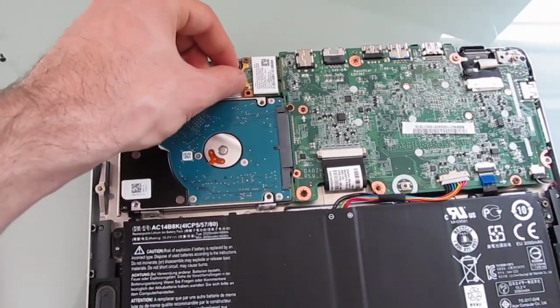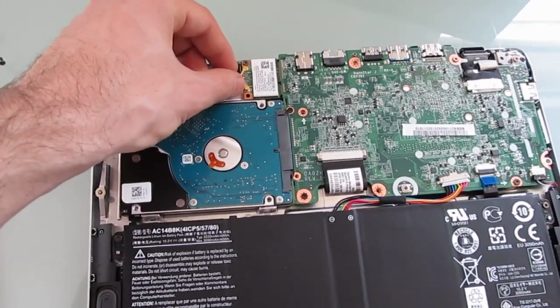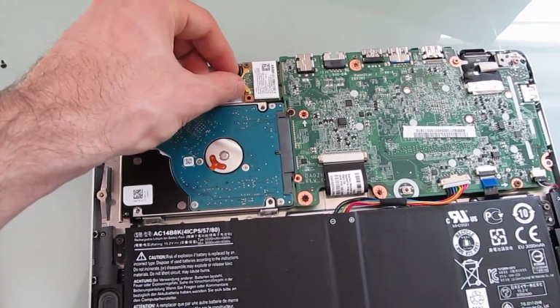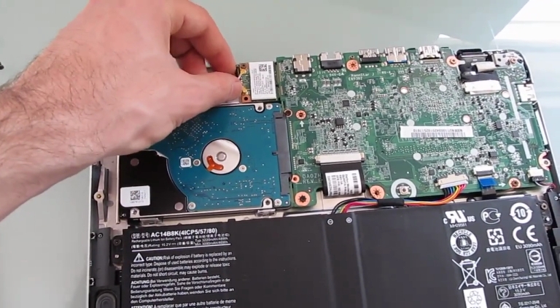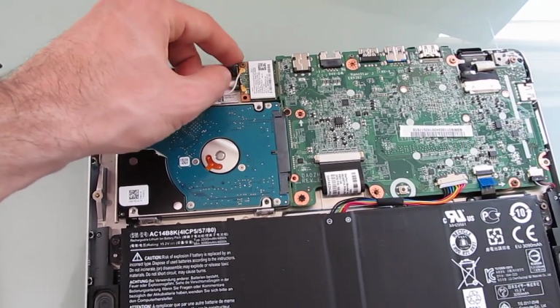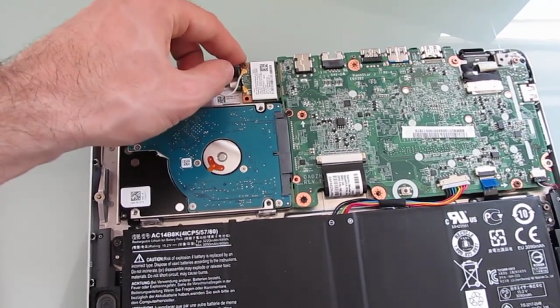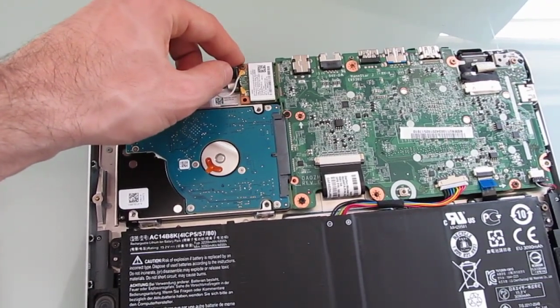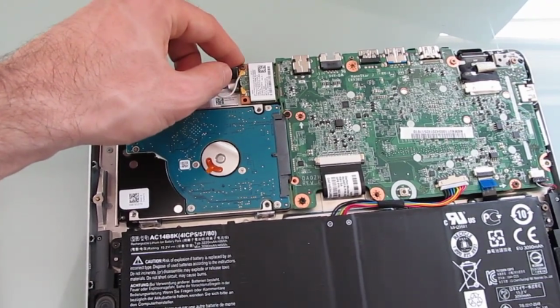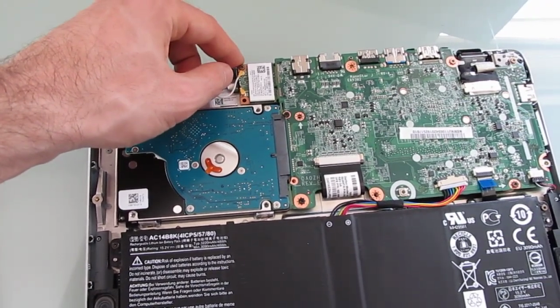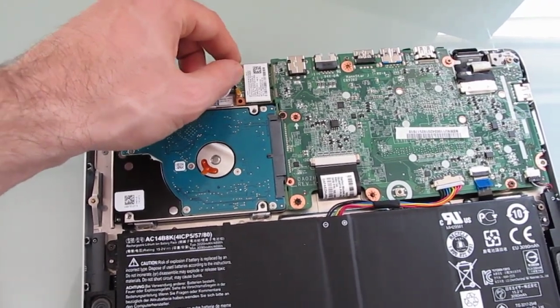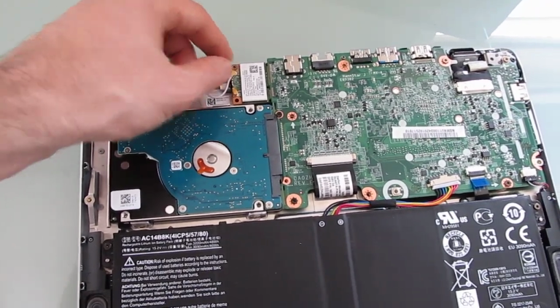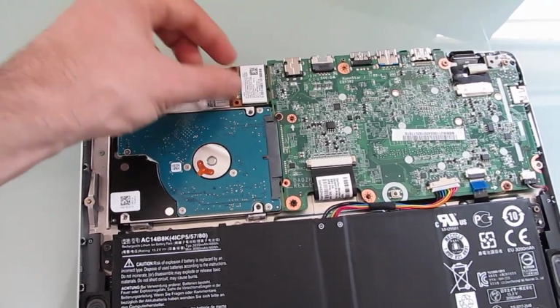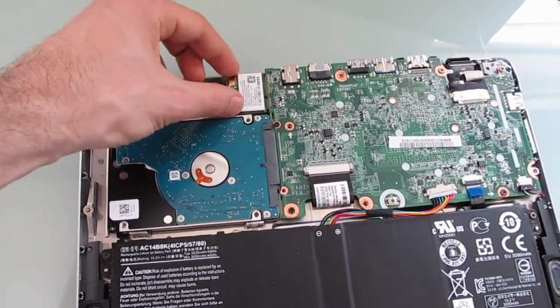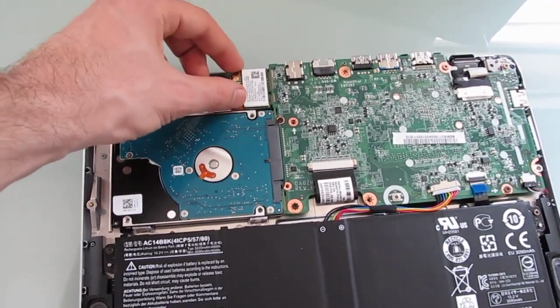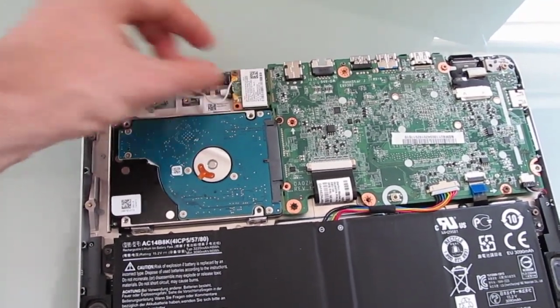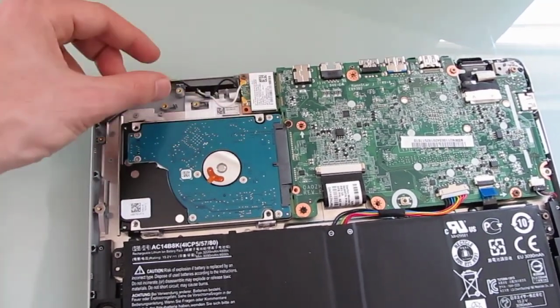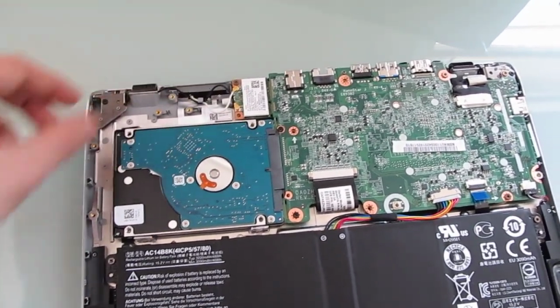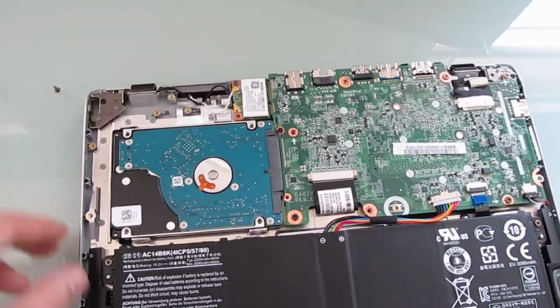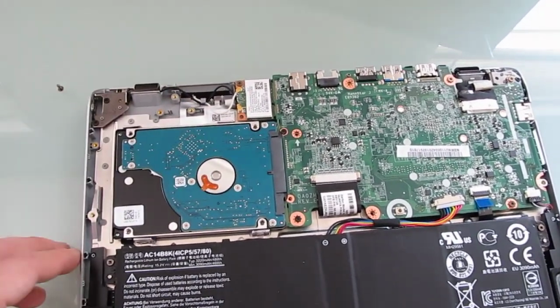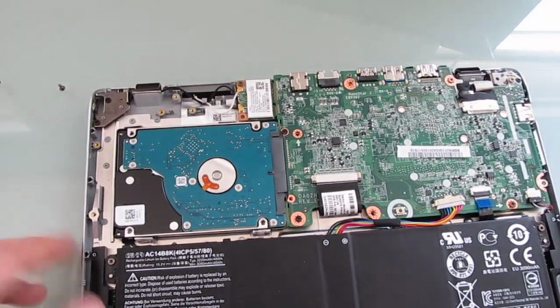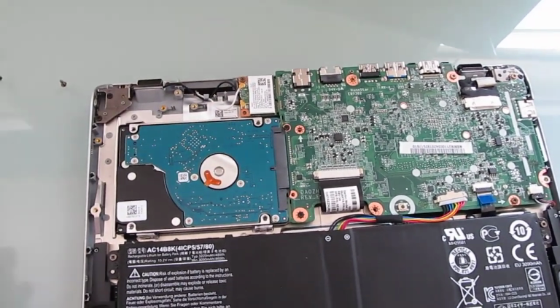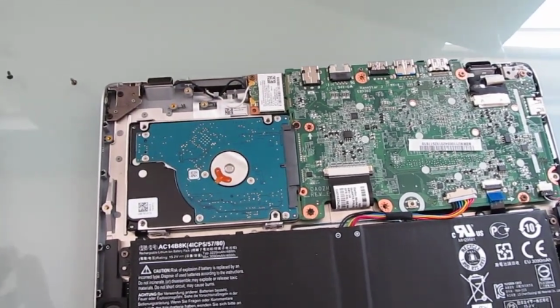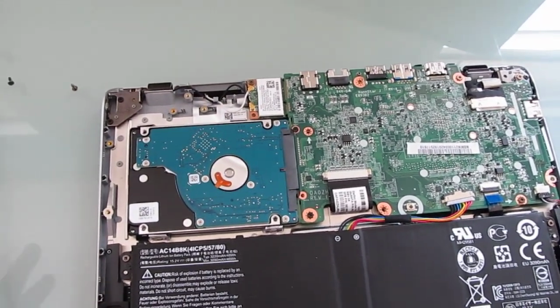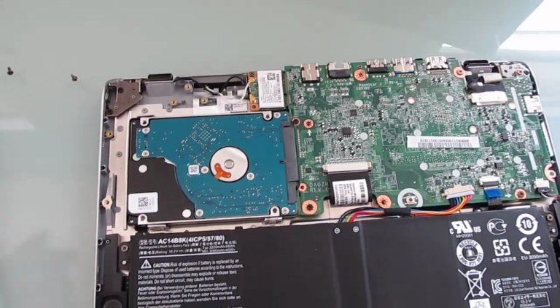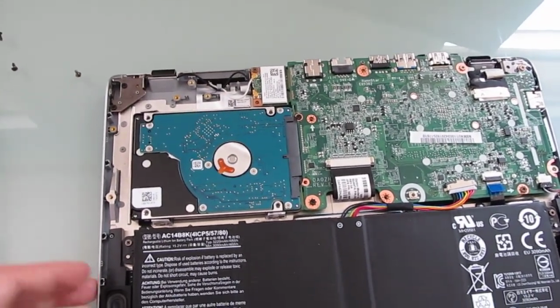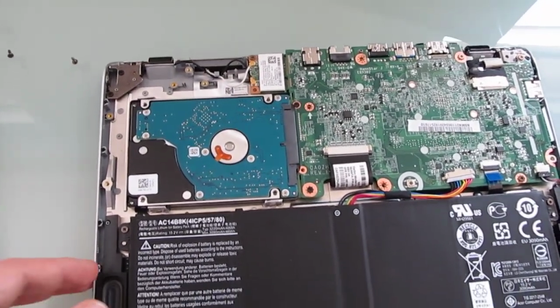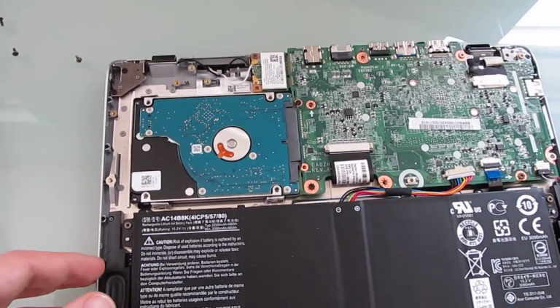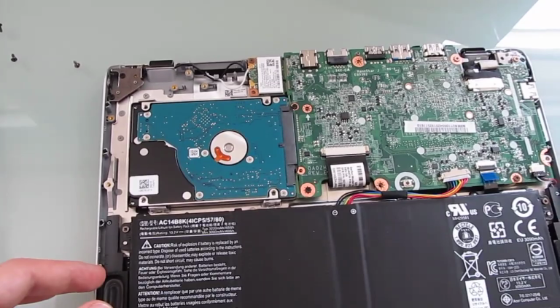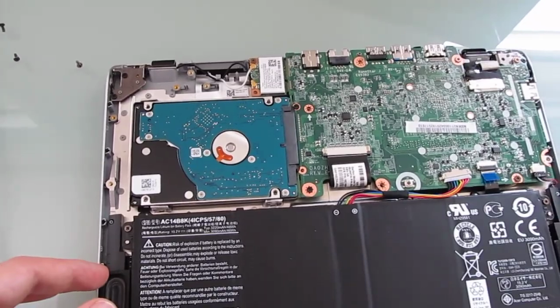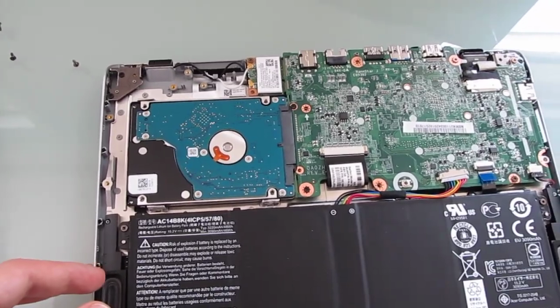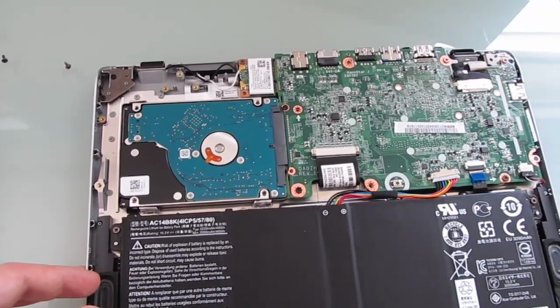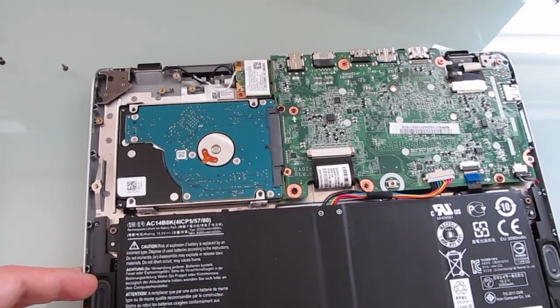You can also remove this screw and pull out the wireless card if for some reason you wanted to replace the wireless card.